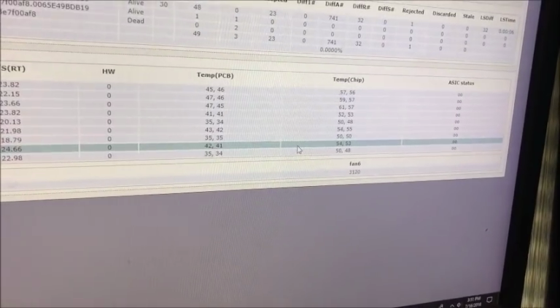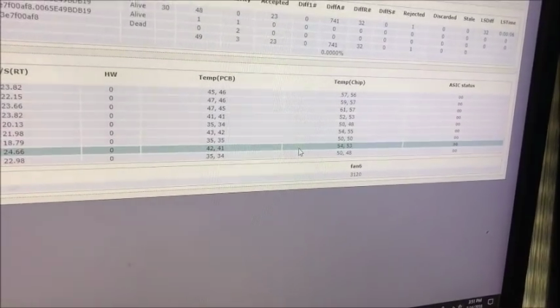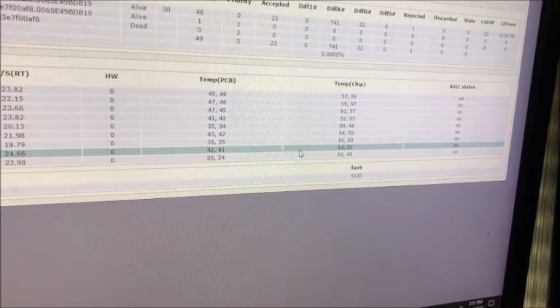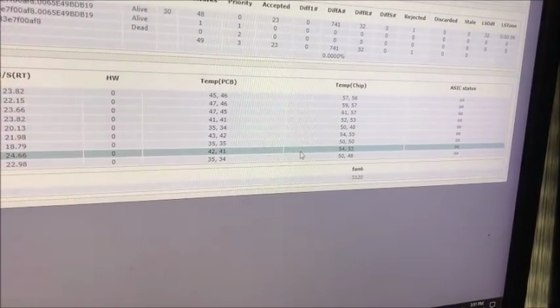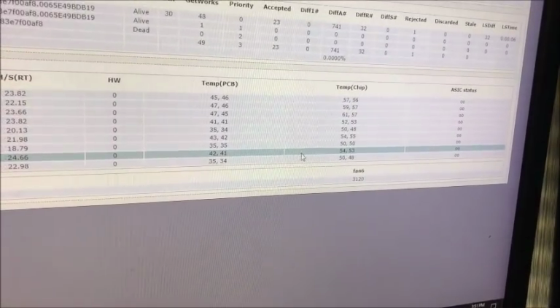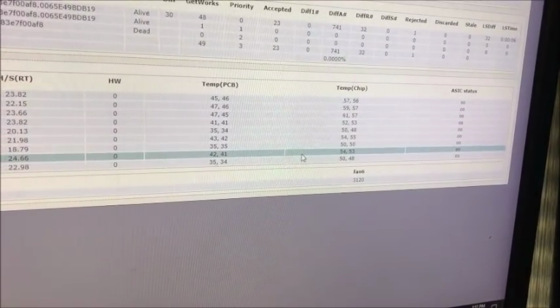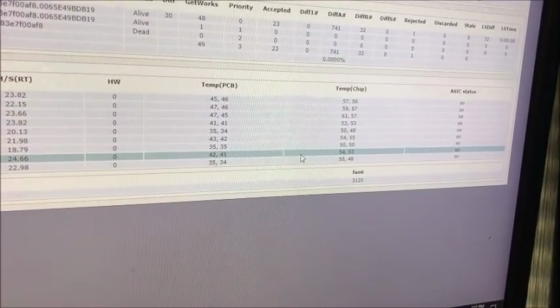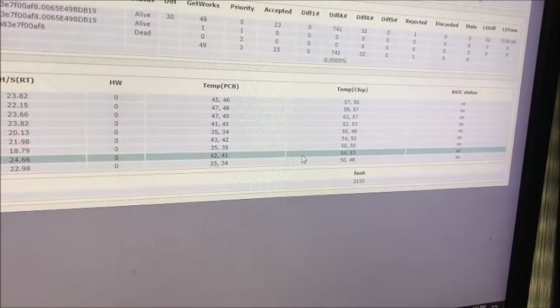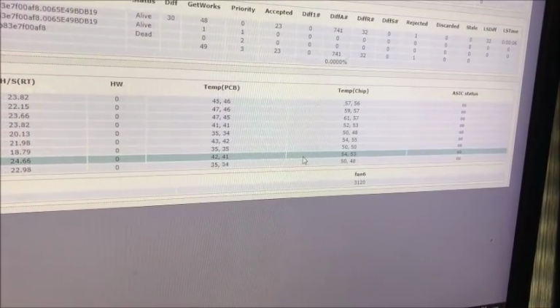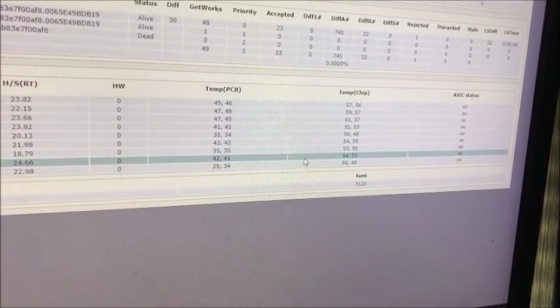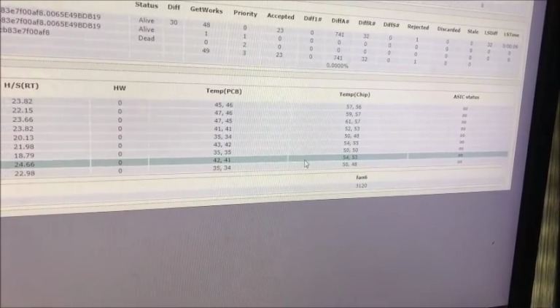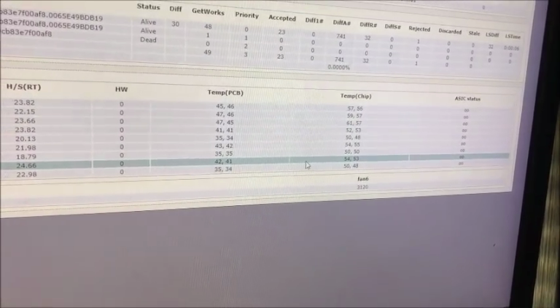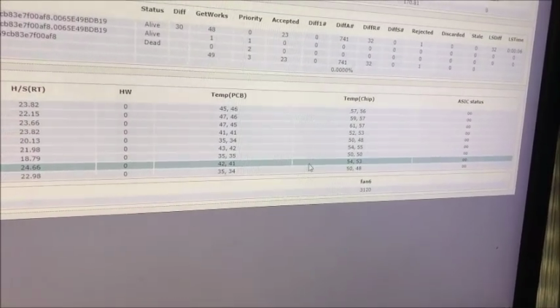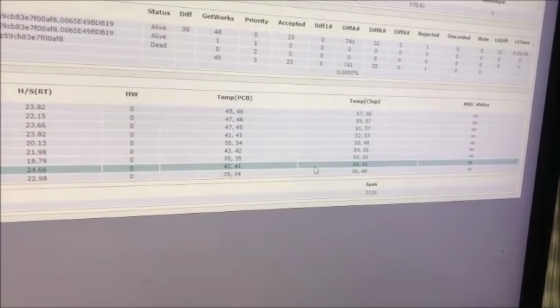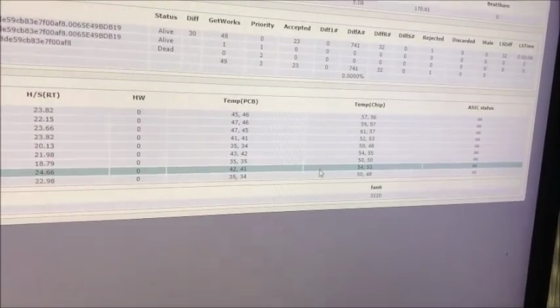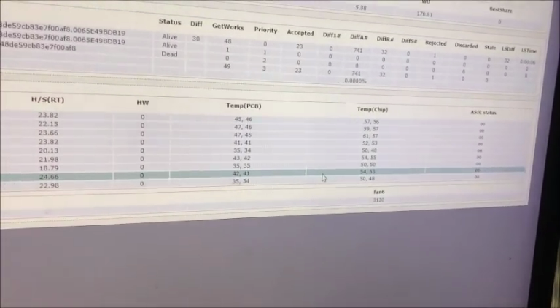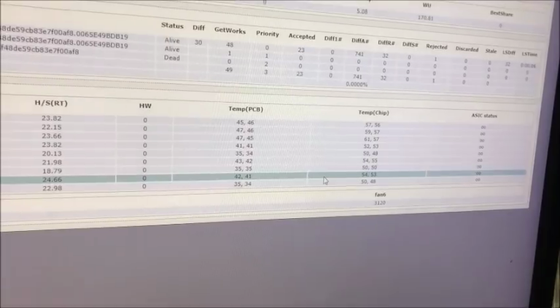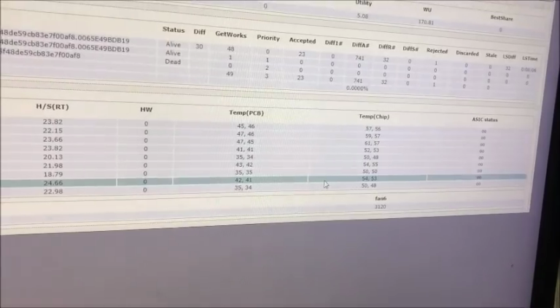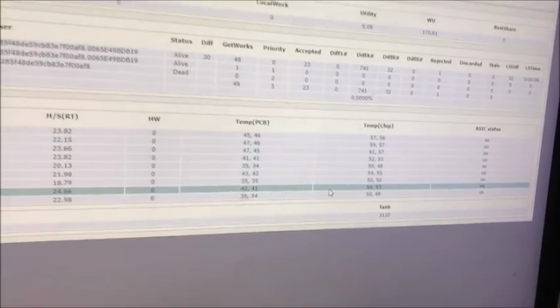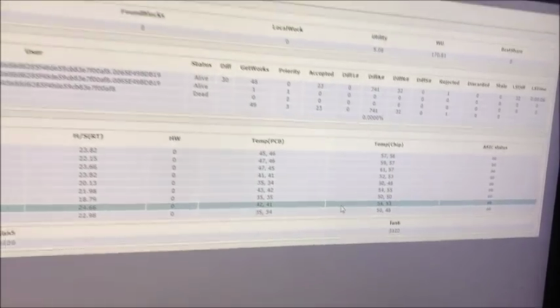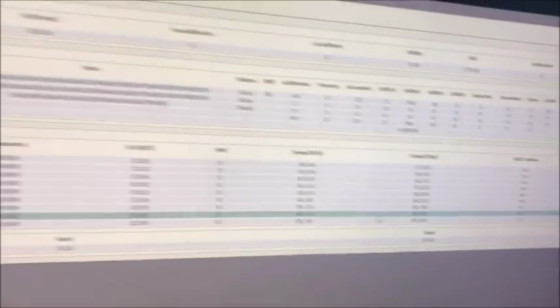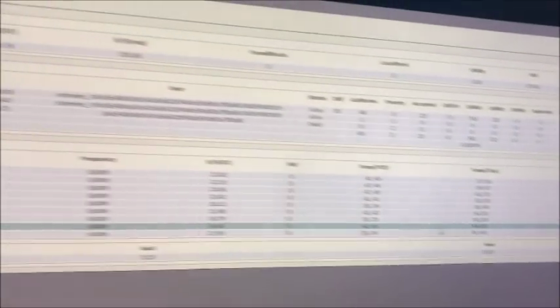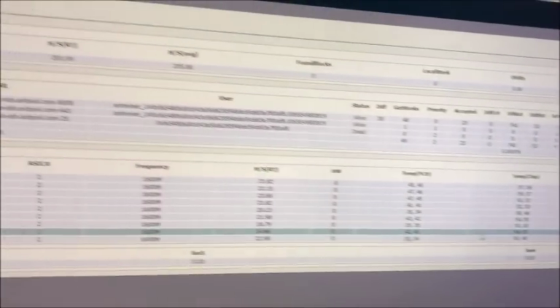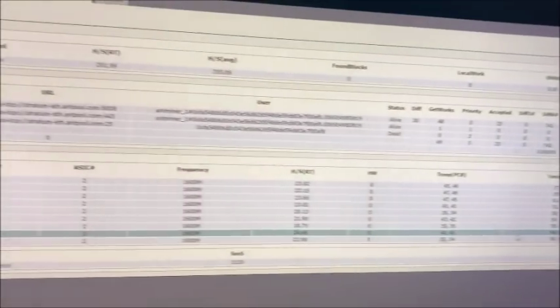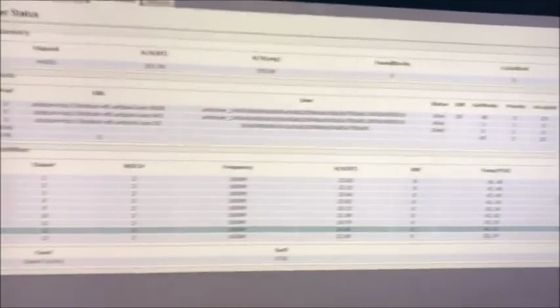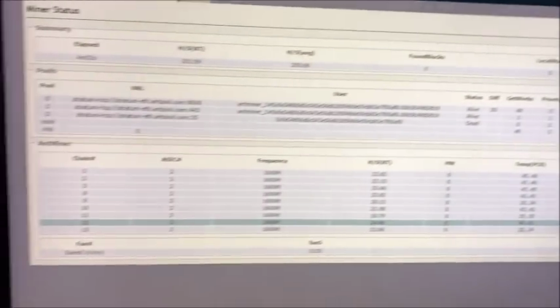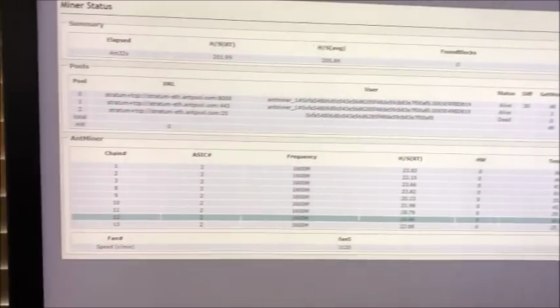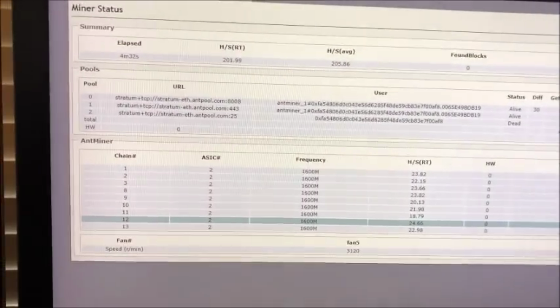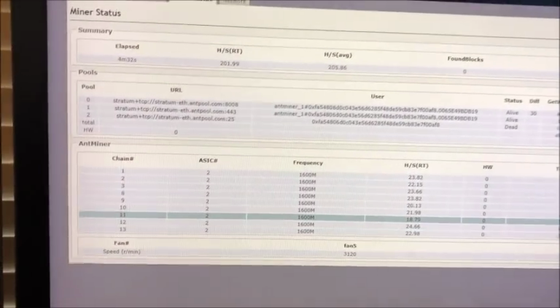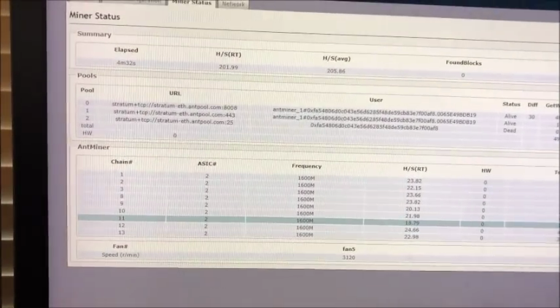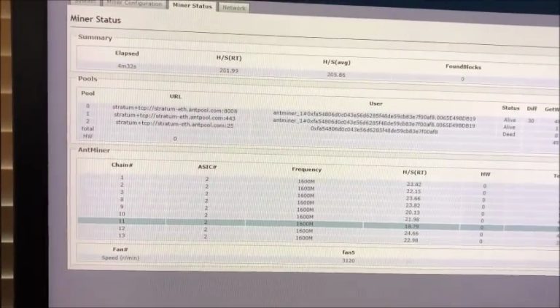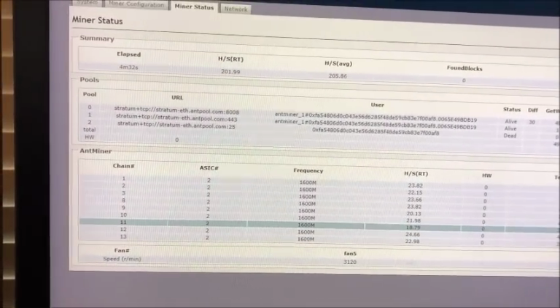Temps are pretty low. Alright, I'm gonna let it run for a few minutes and then take it apart to see what's on the inside.